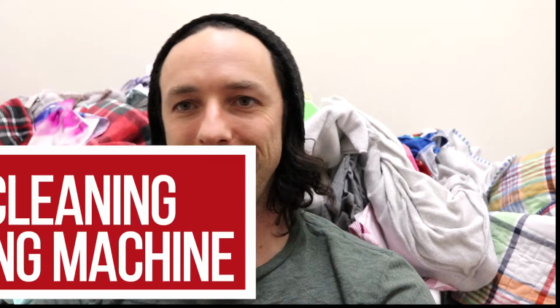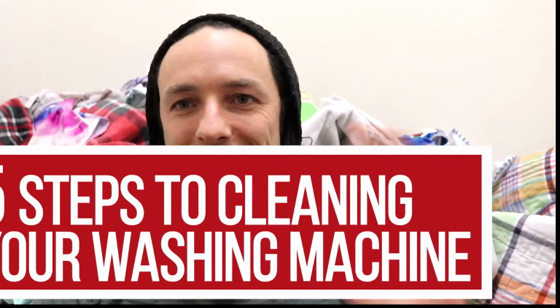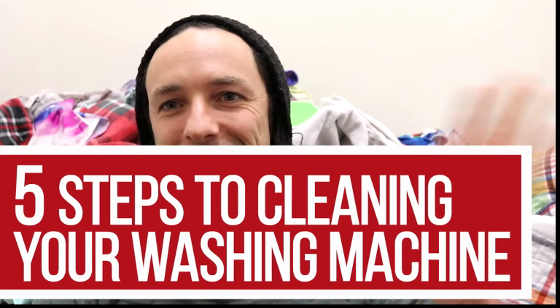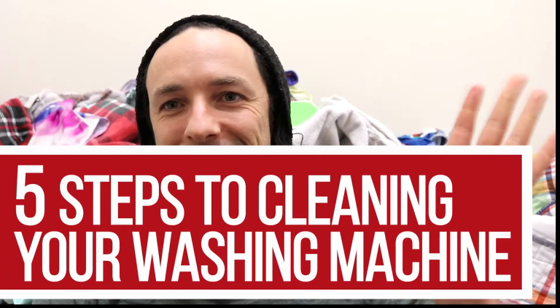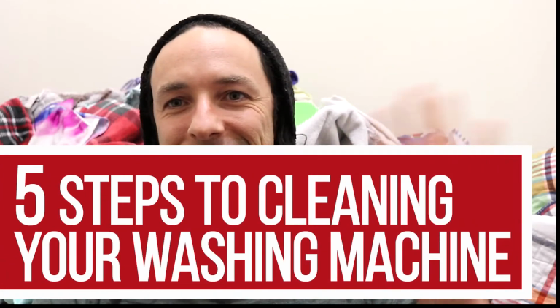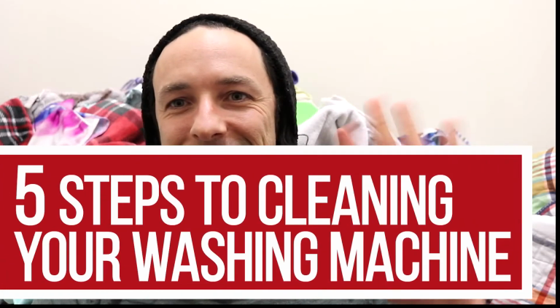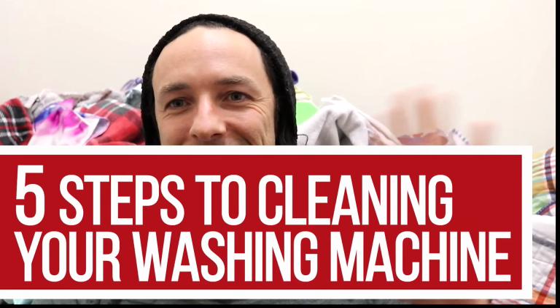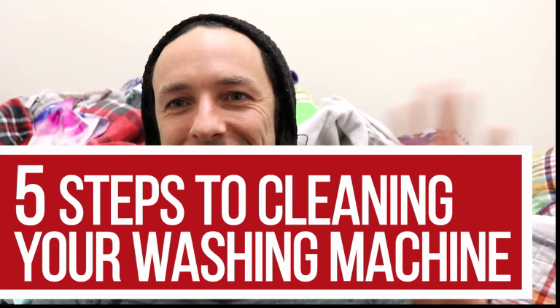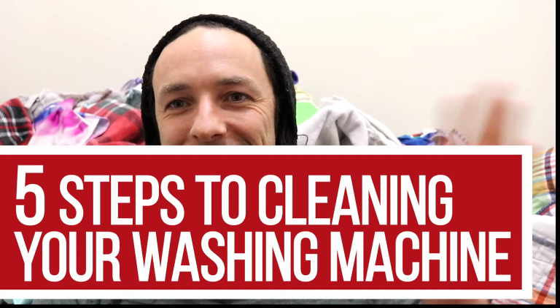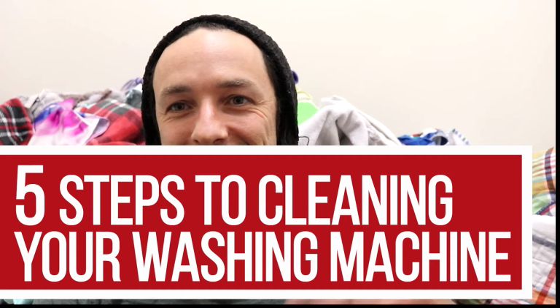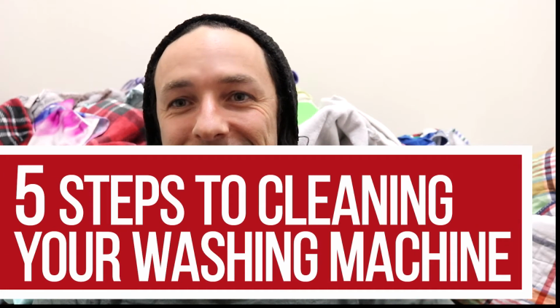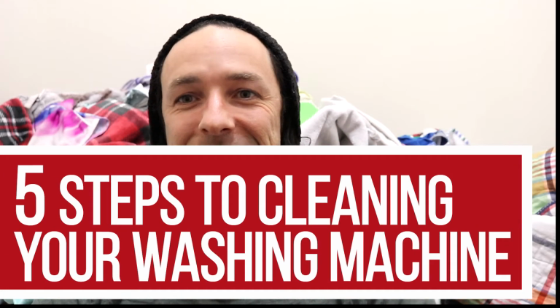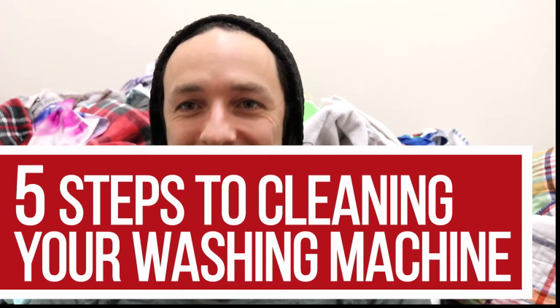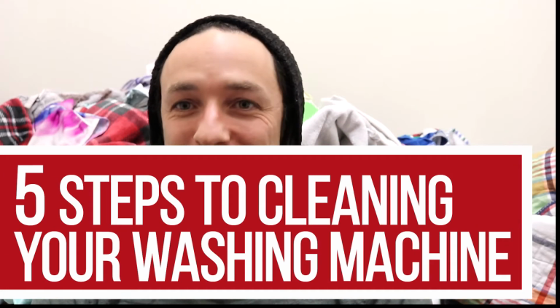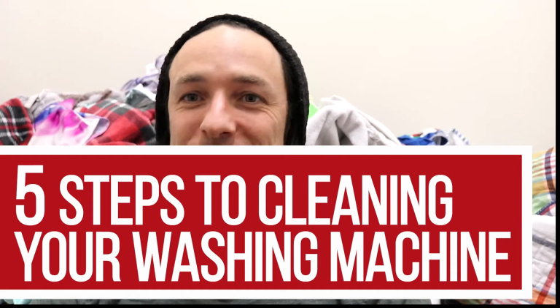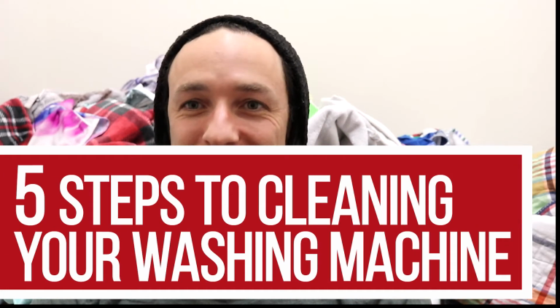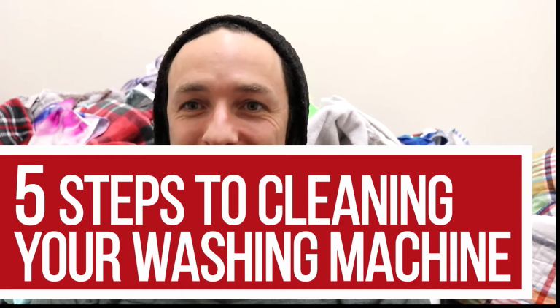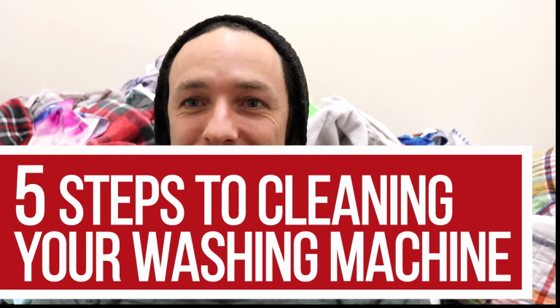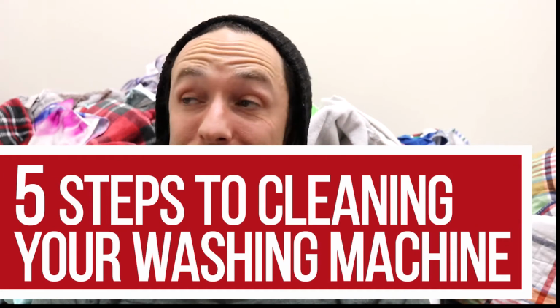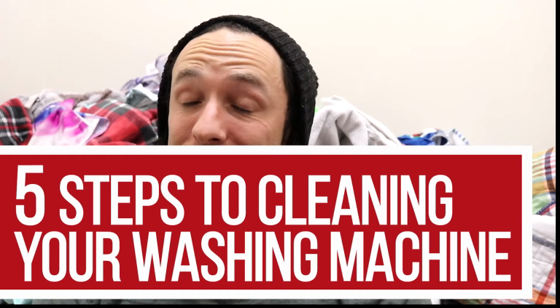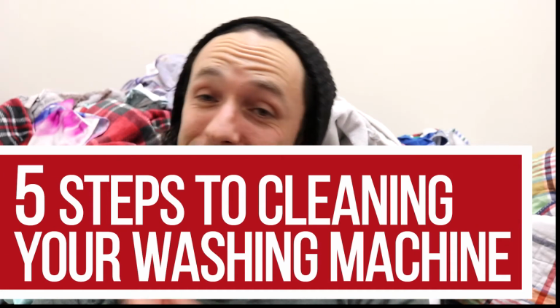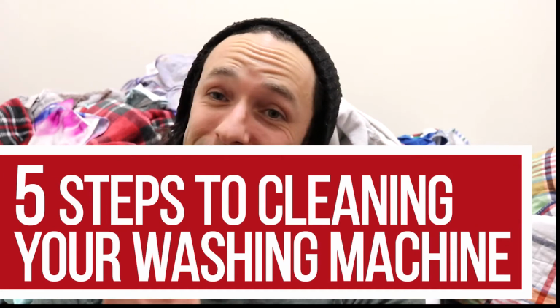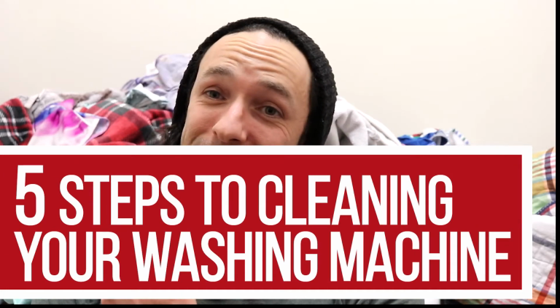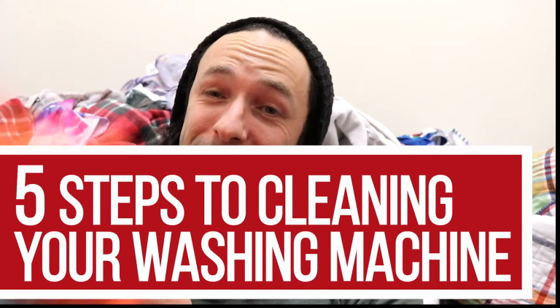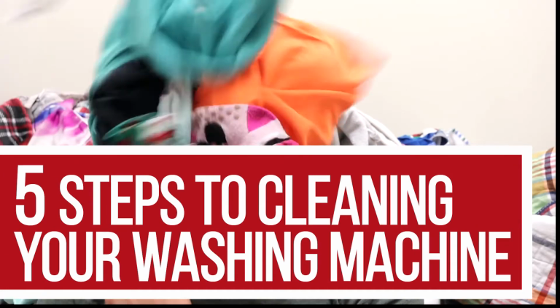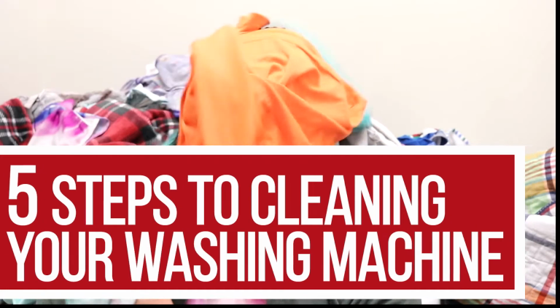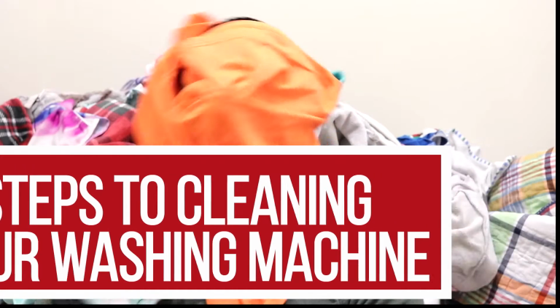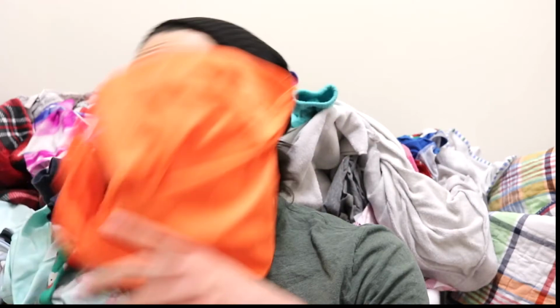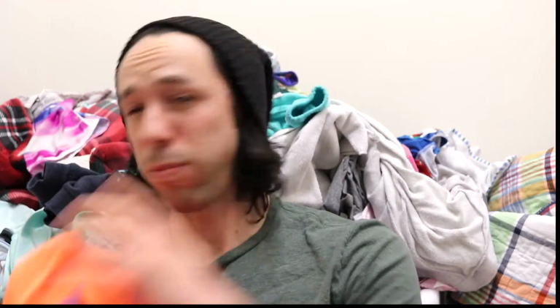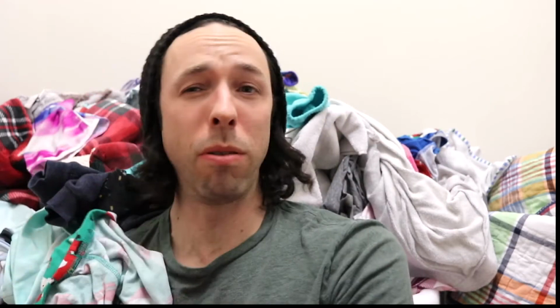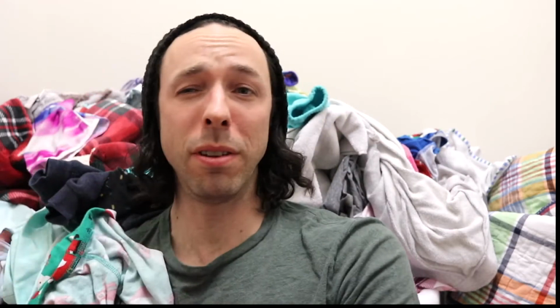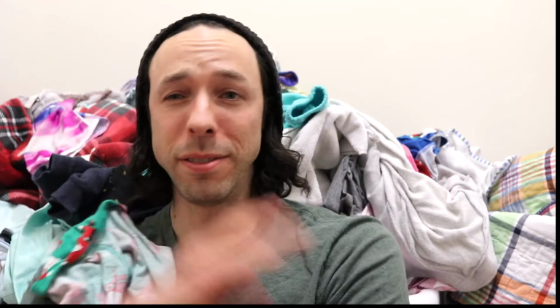Hey guys, Scooter here with another item in your house you should be cleaning. This time, it involves your laundry. Let's get to it.